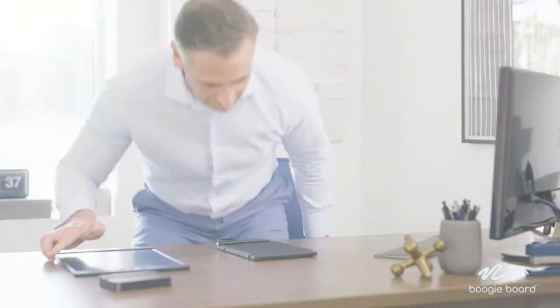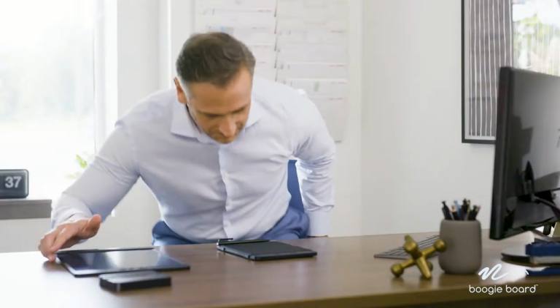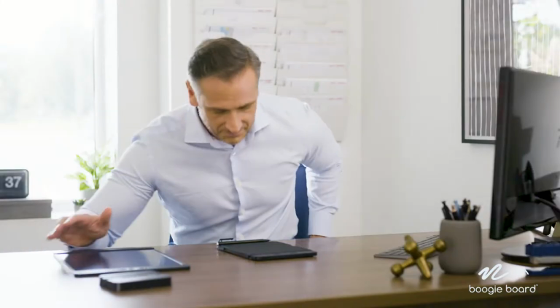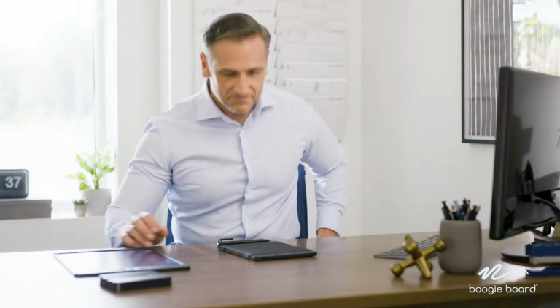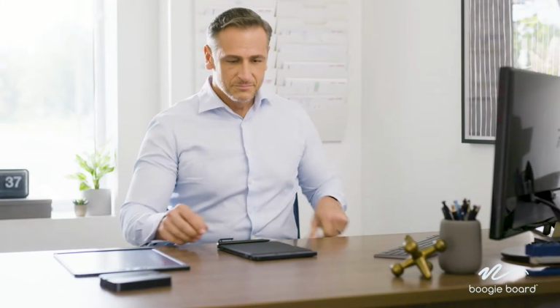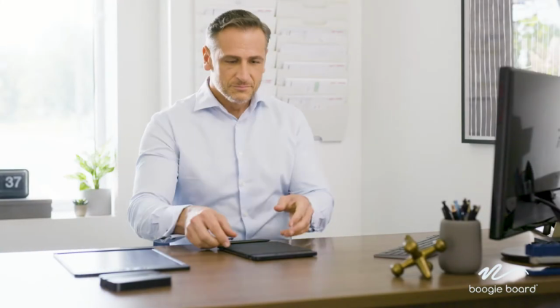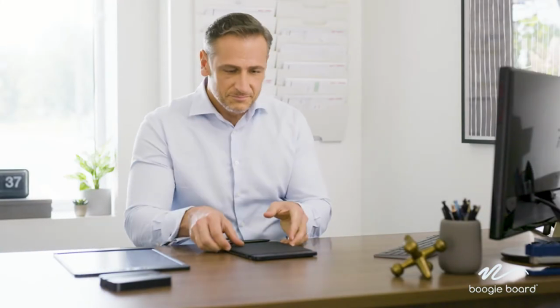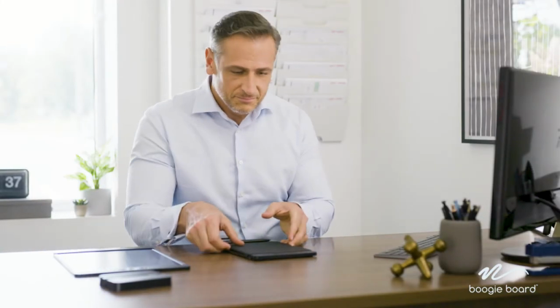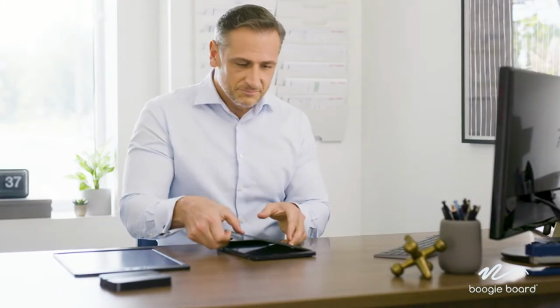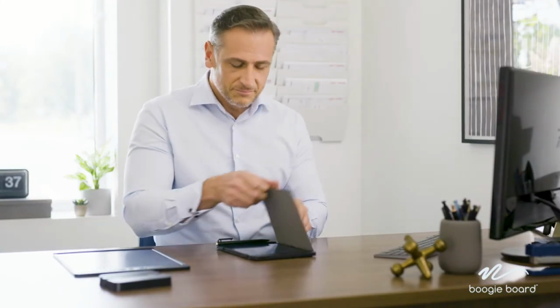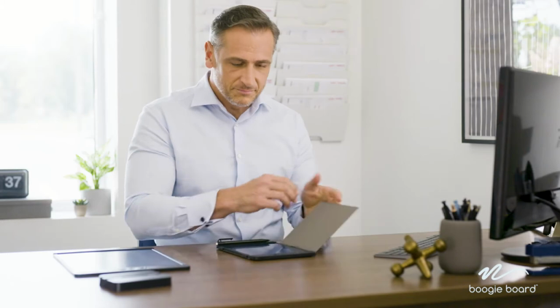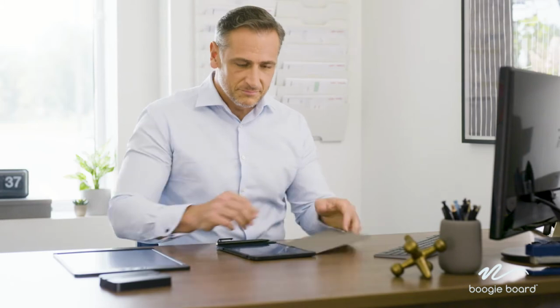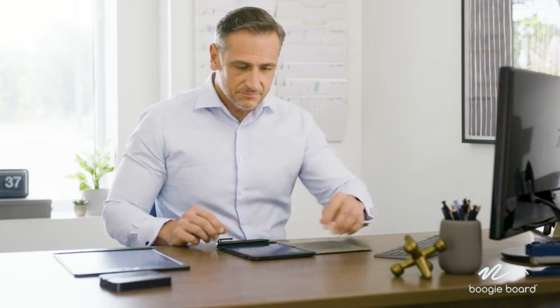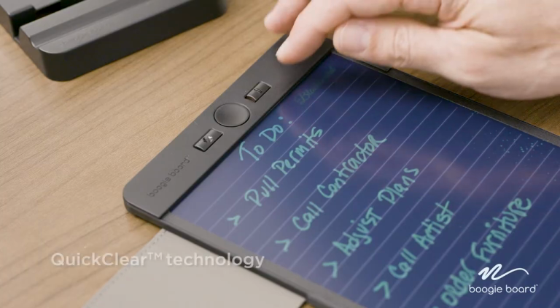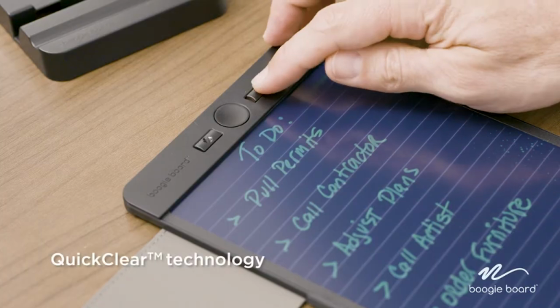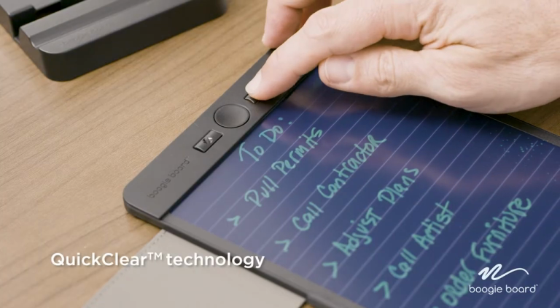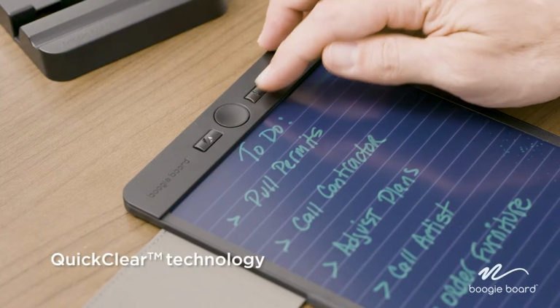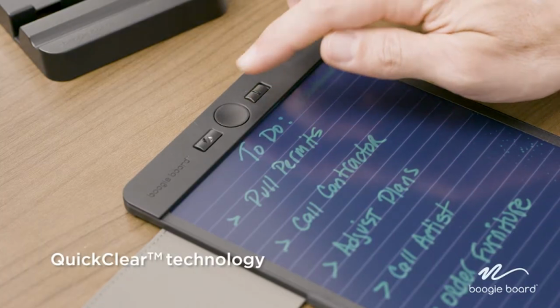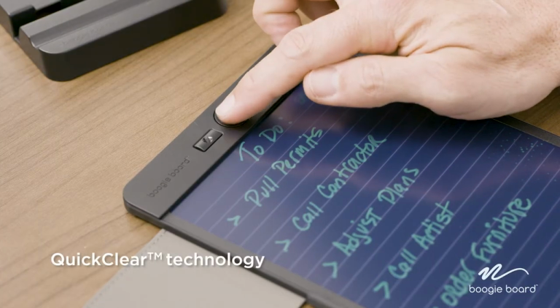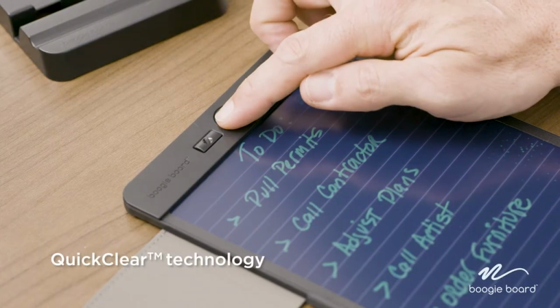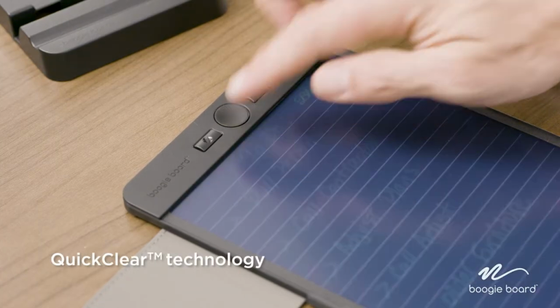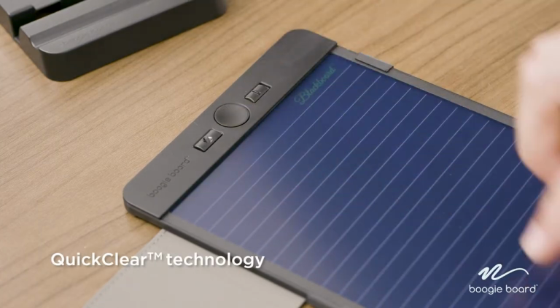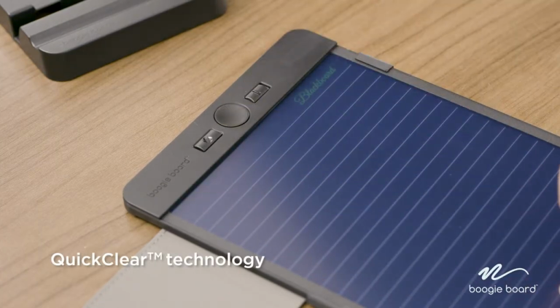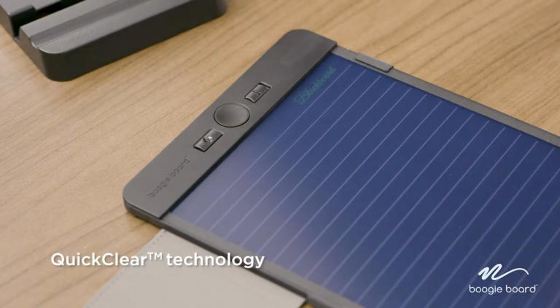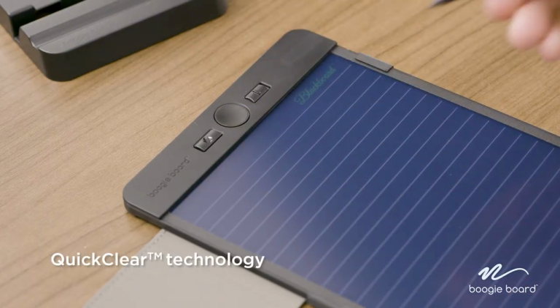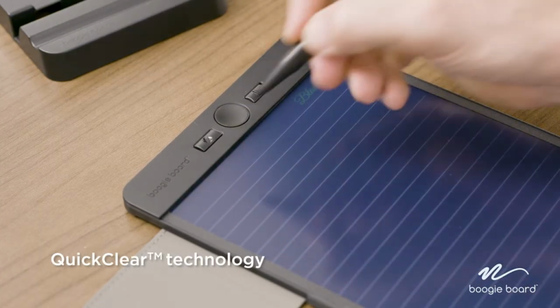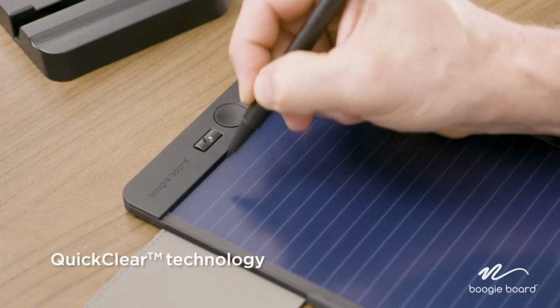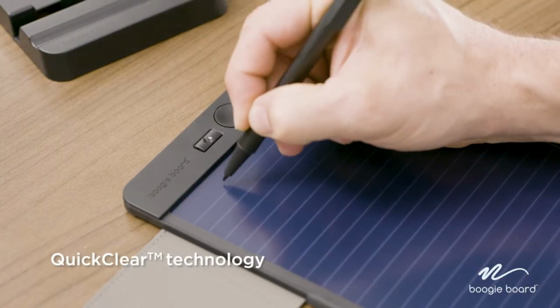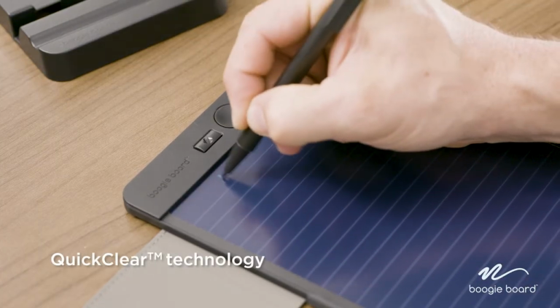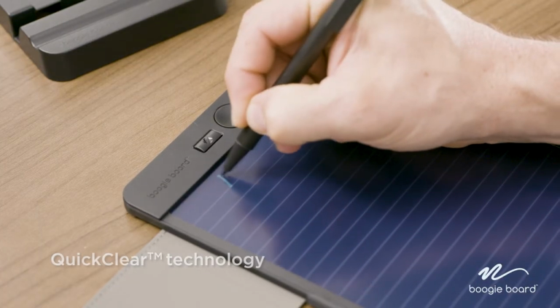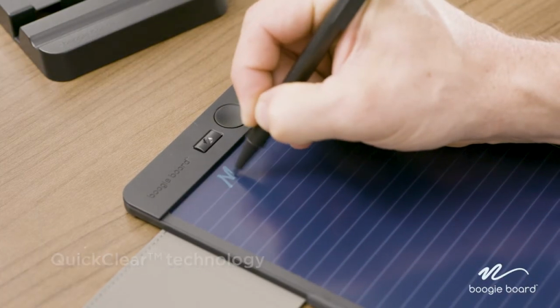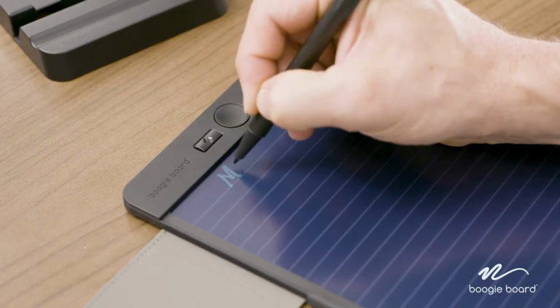And when it's time to move on to the next task, BoogieBoard's quick-clear technology completely erases the screen completely and permanently.